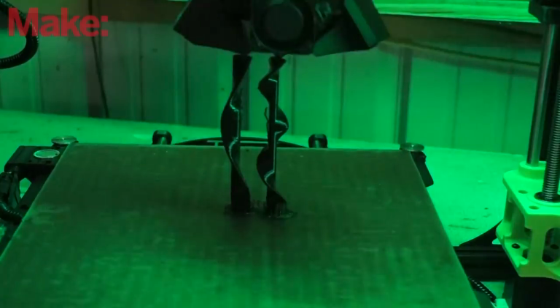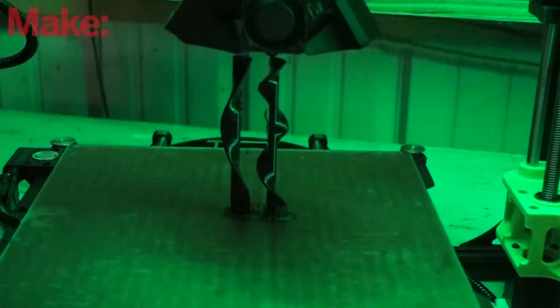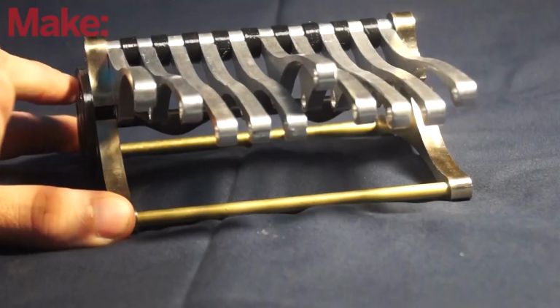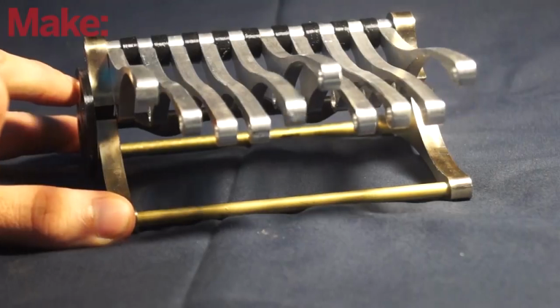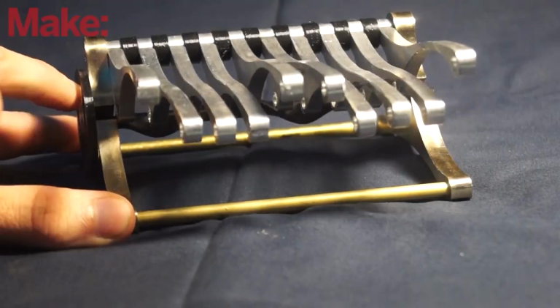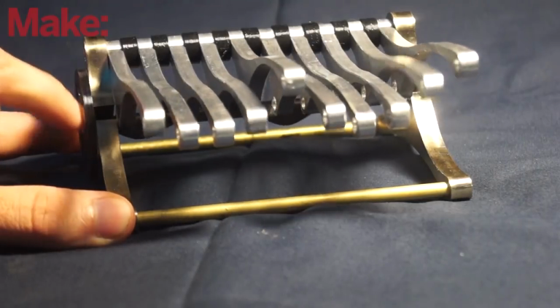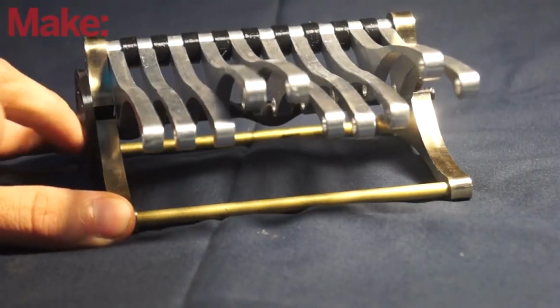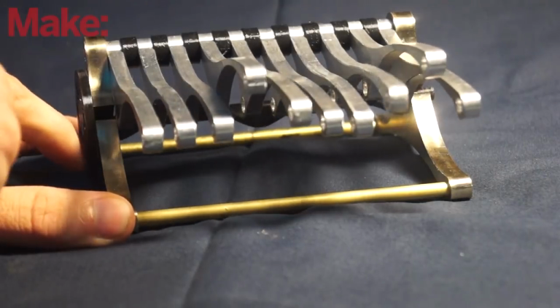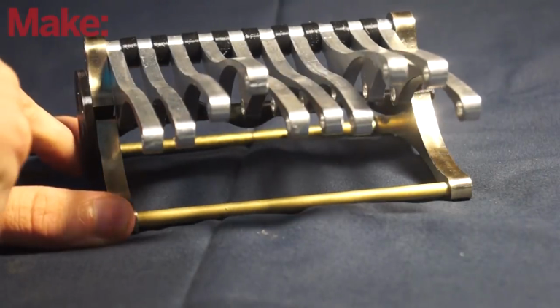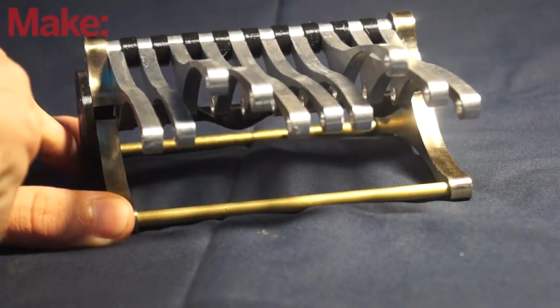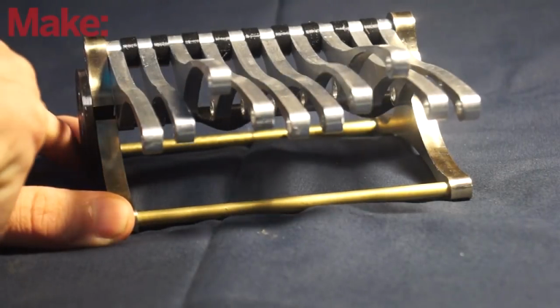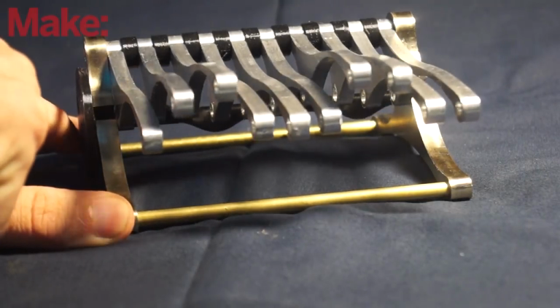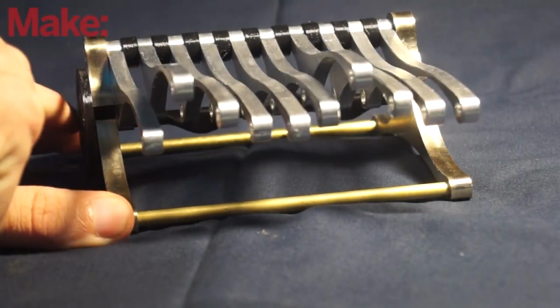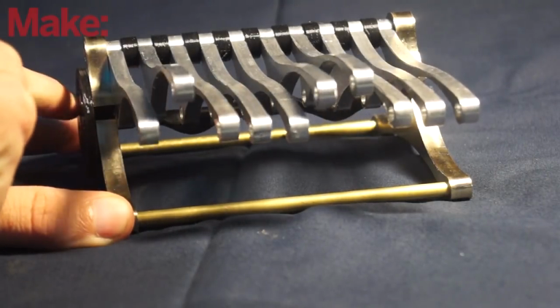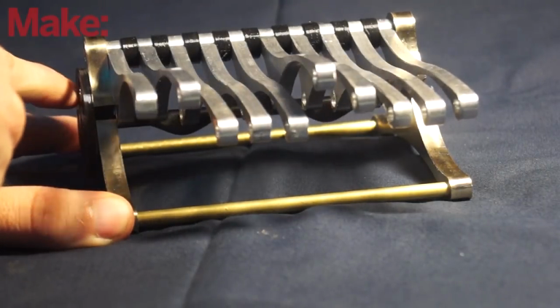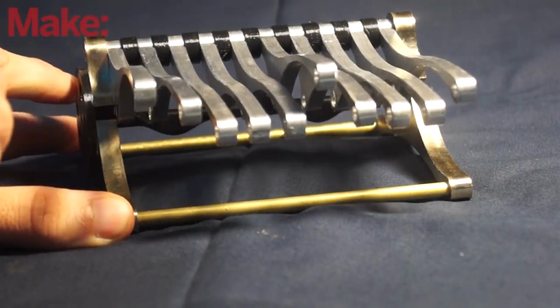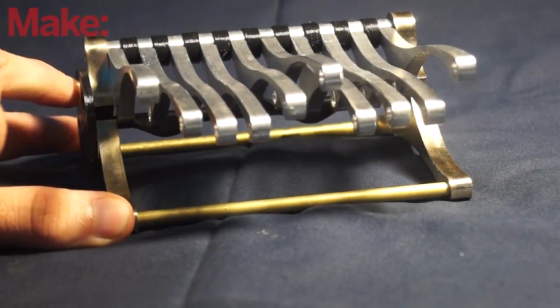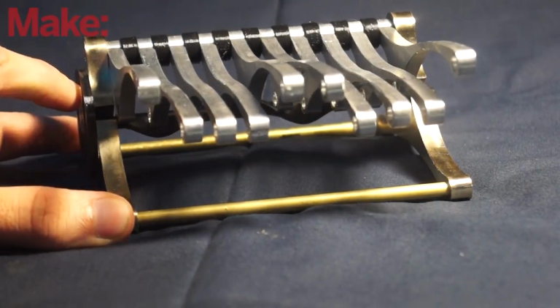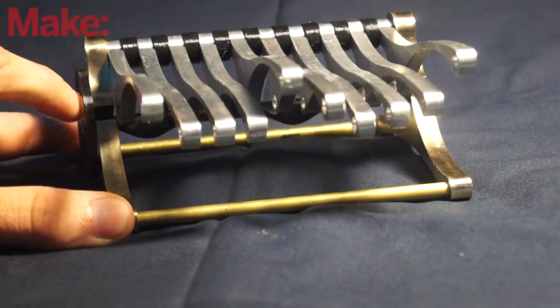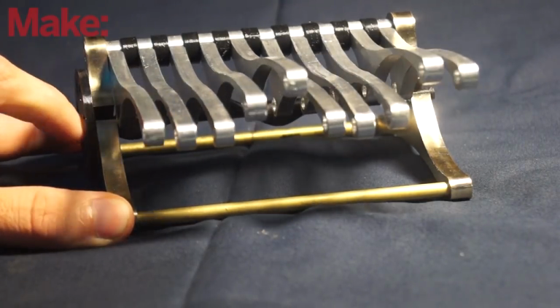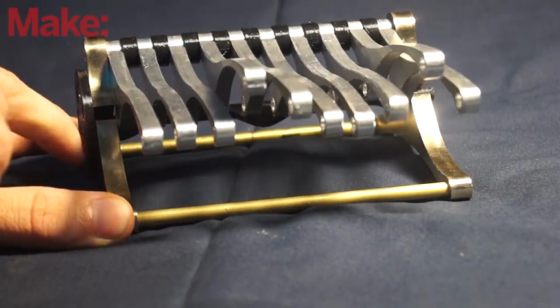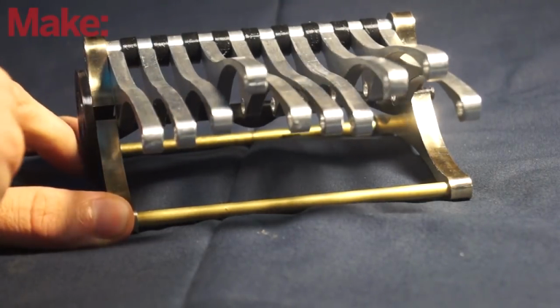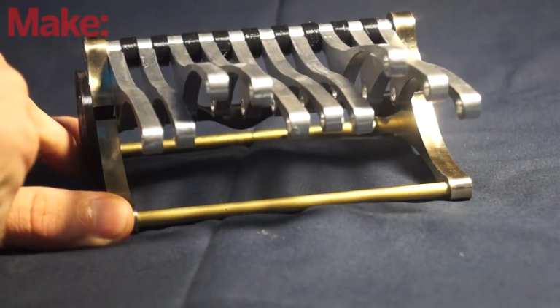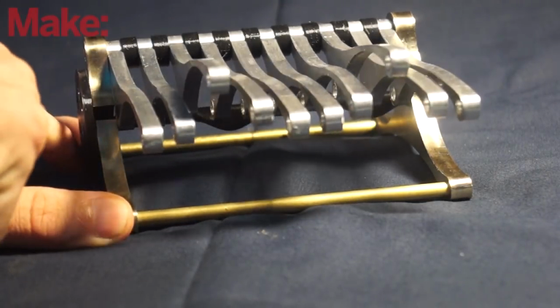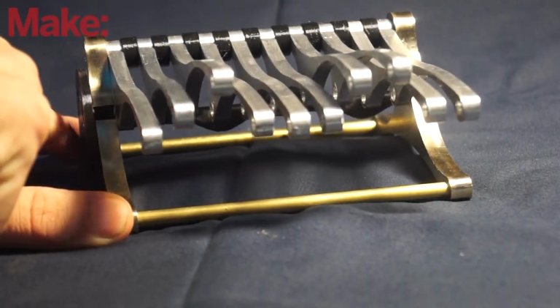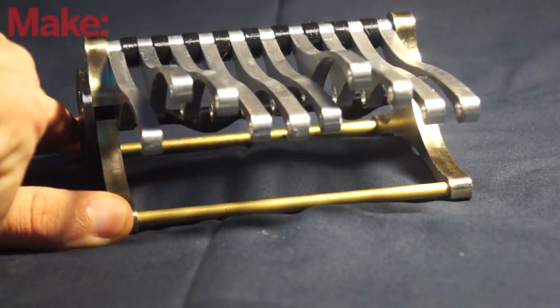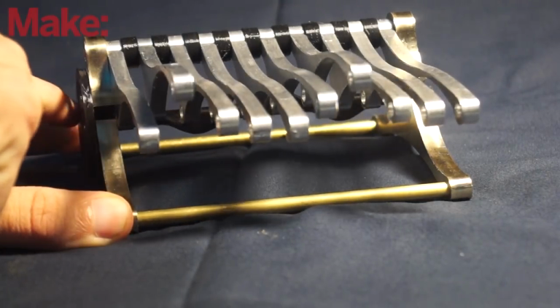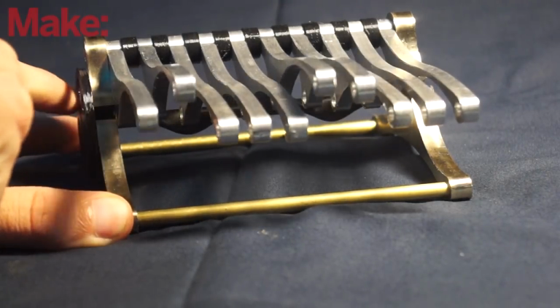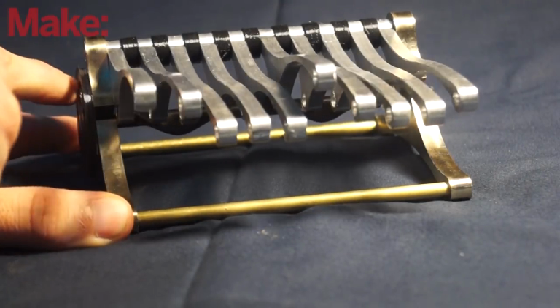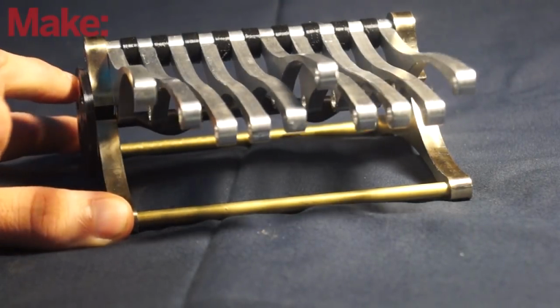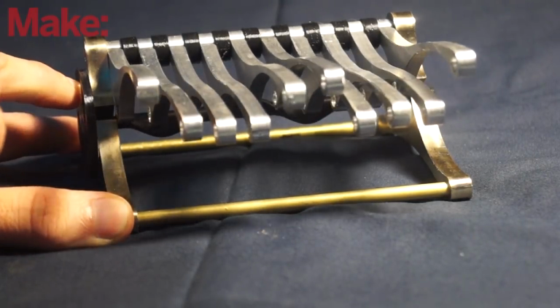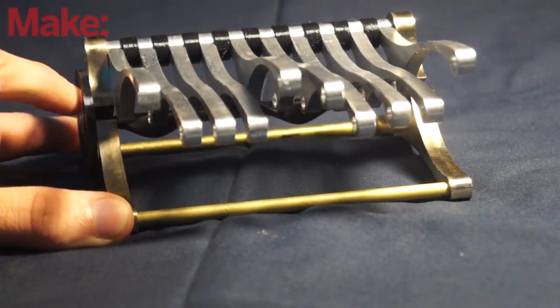The cool thing is you can swap out different cams to see what different wave forms look like.